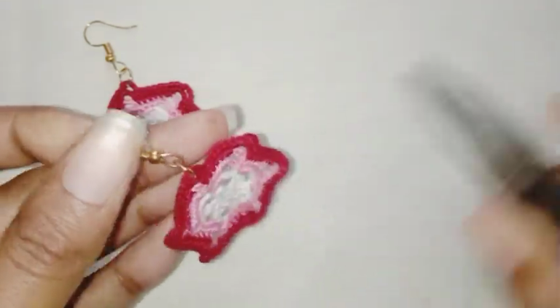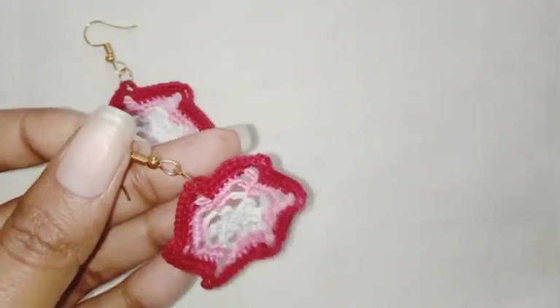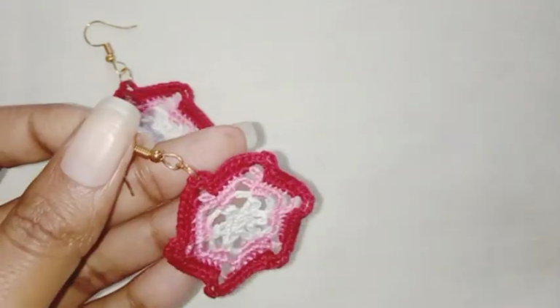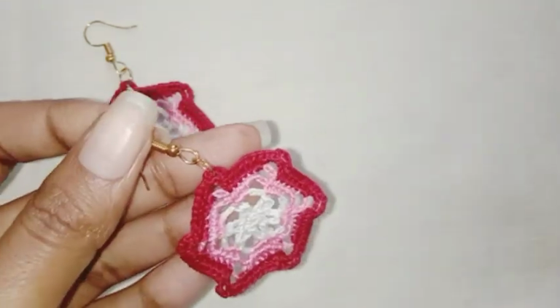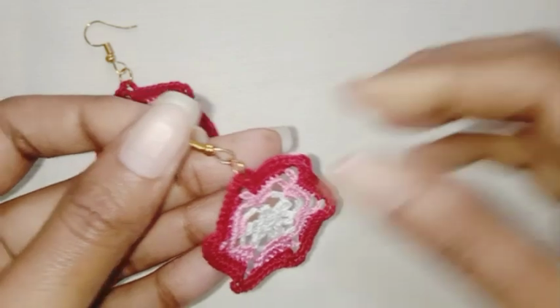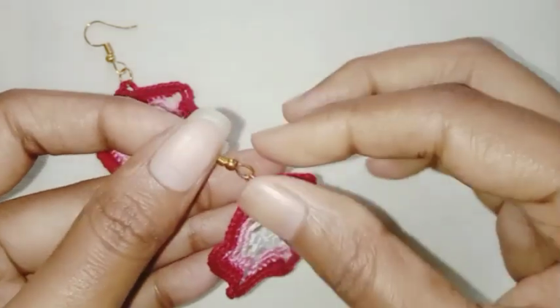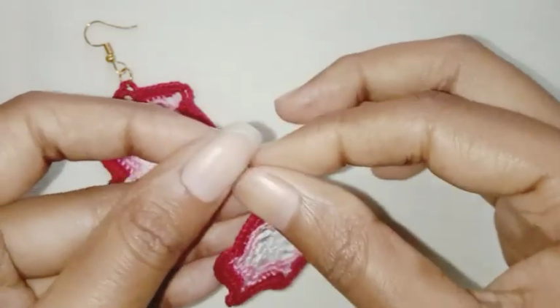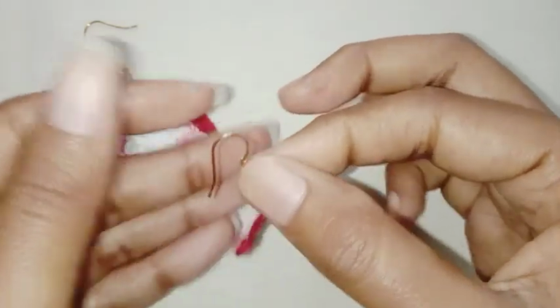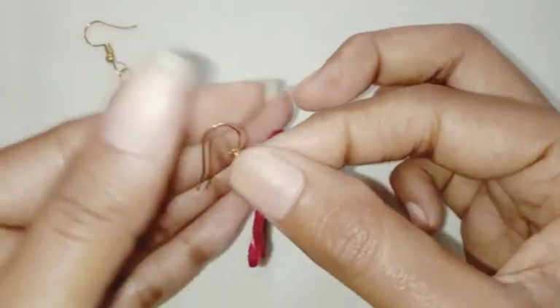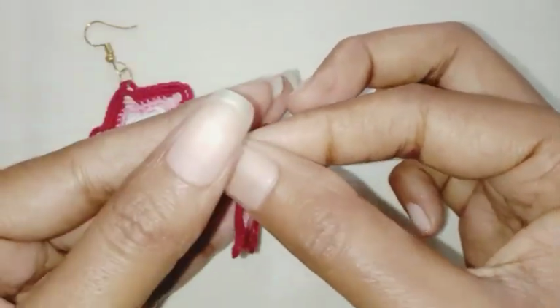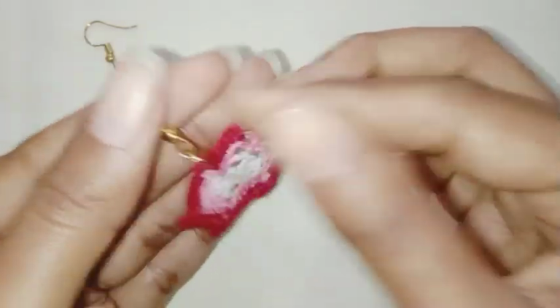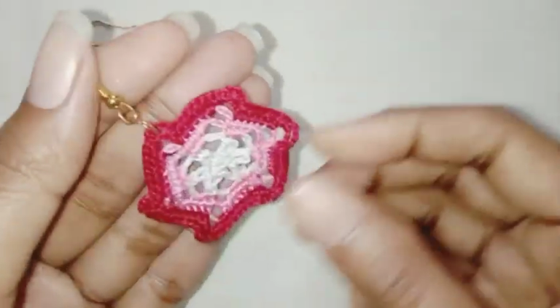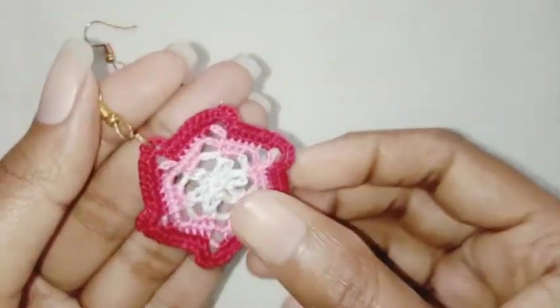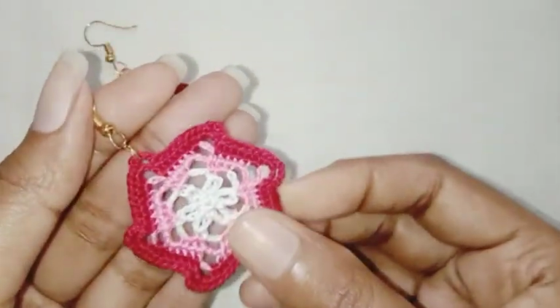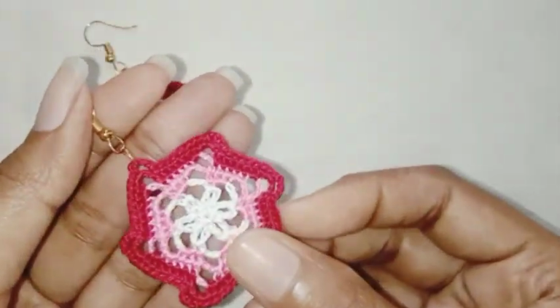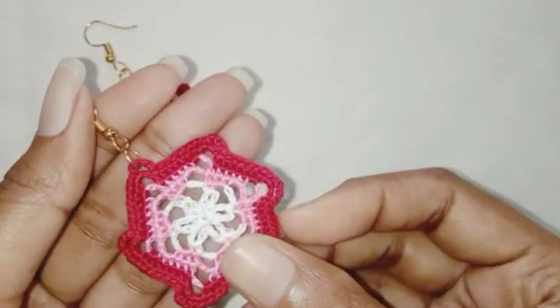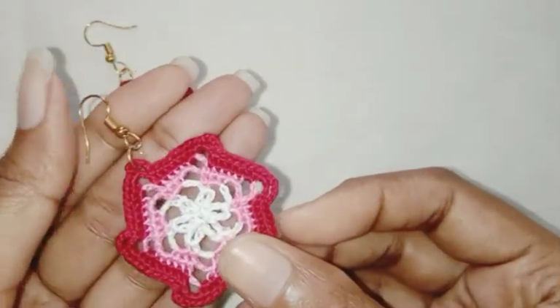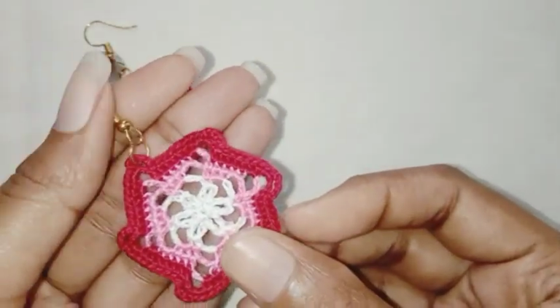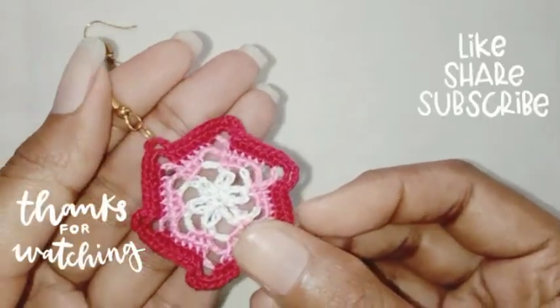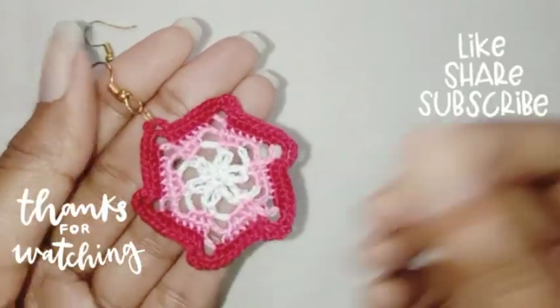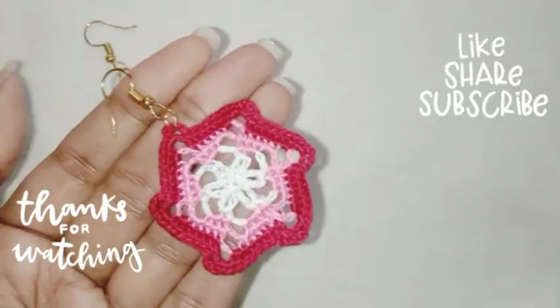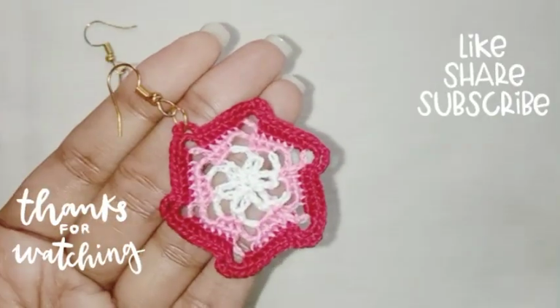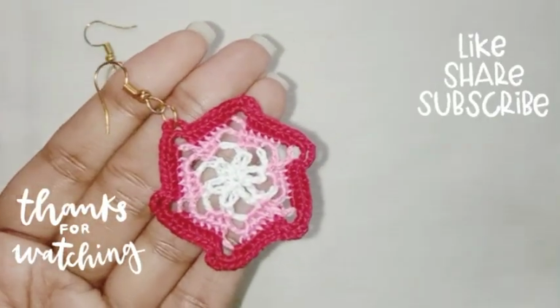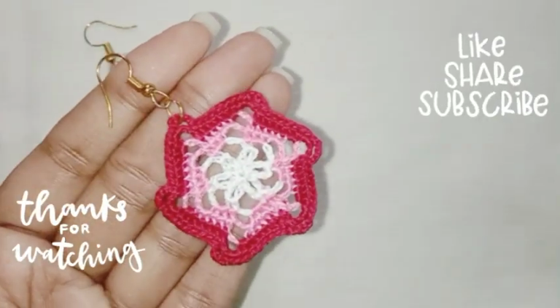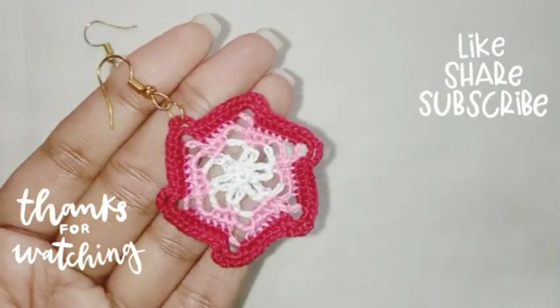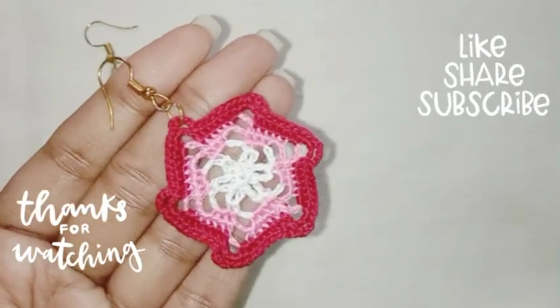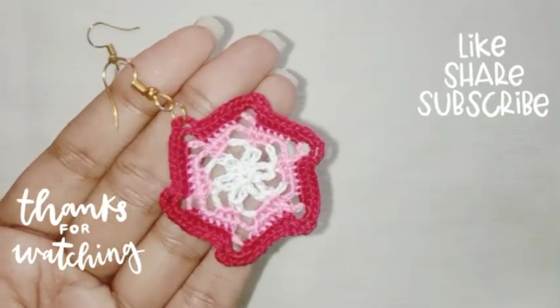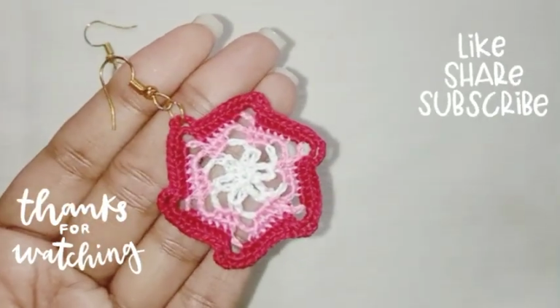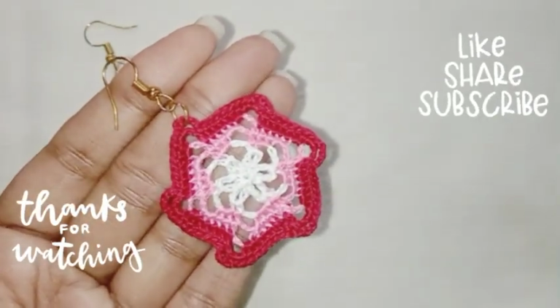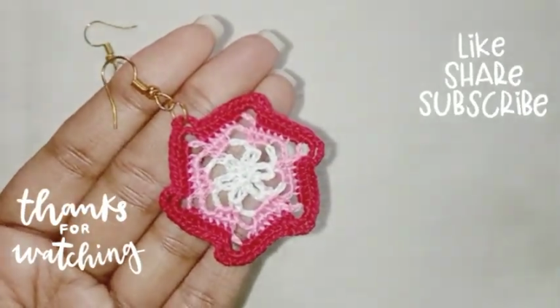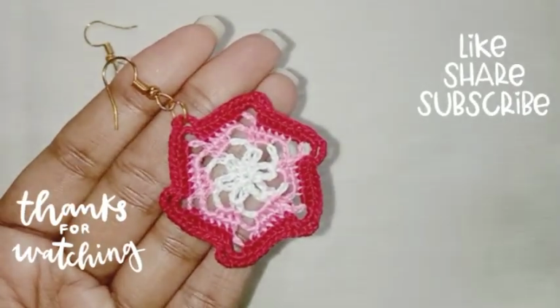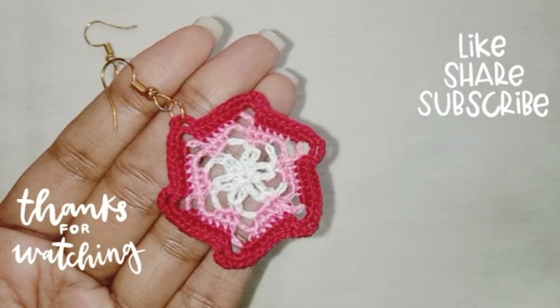Our earring is completed — it really turned out cute! Thank you so much for watching.